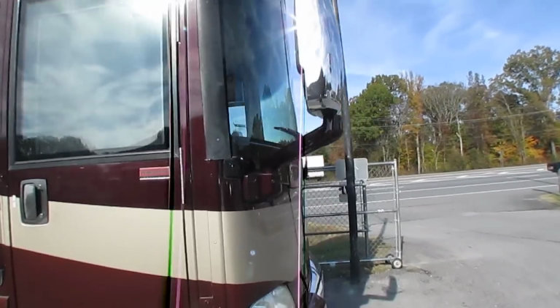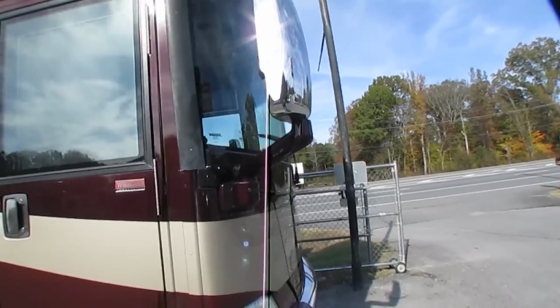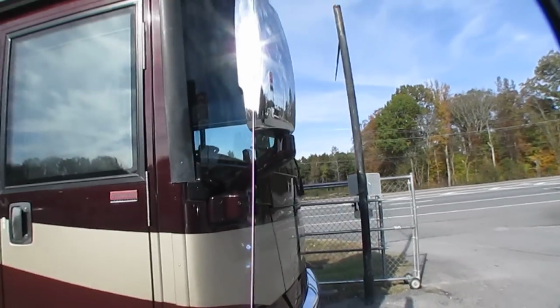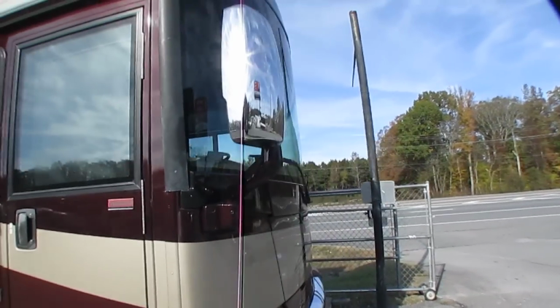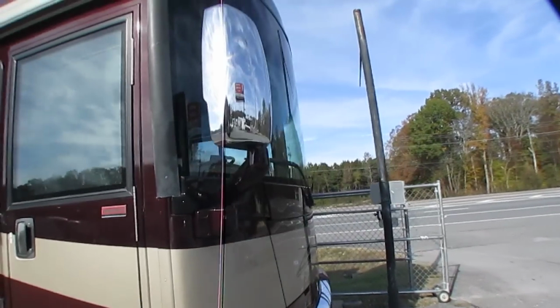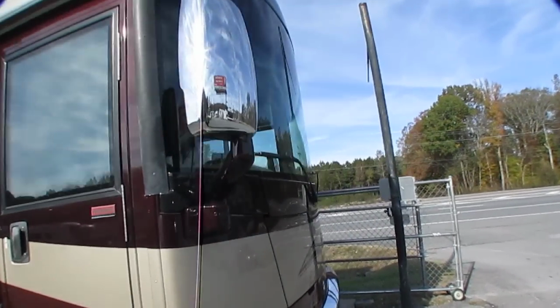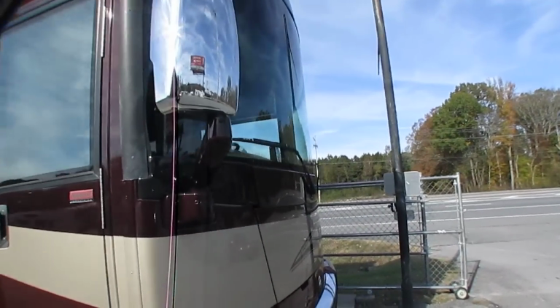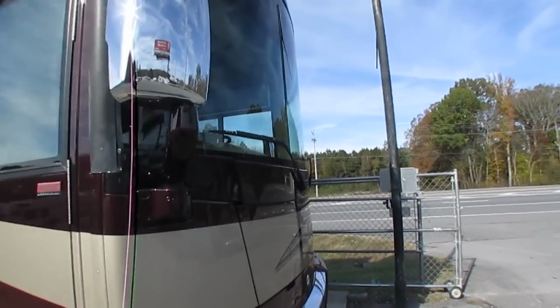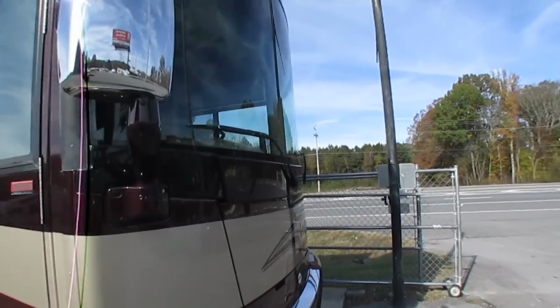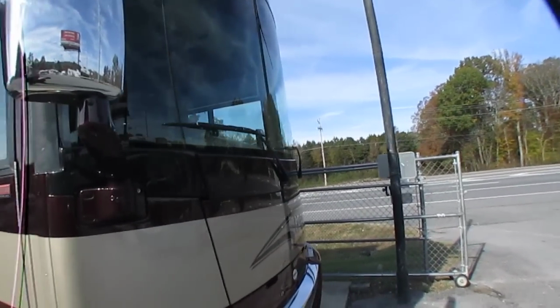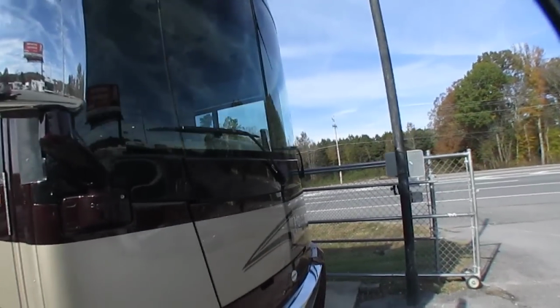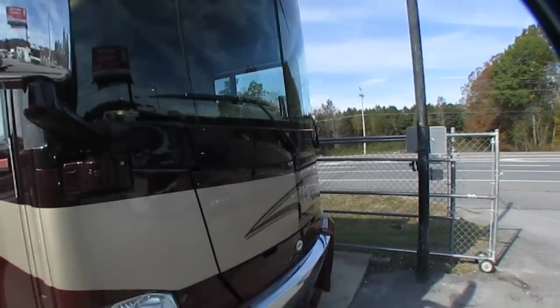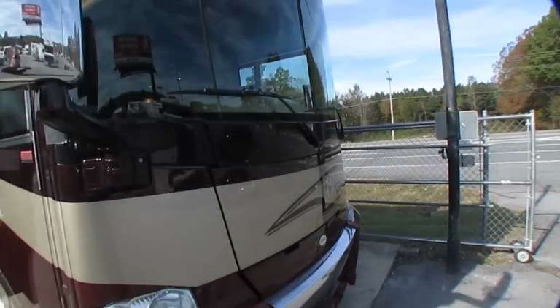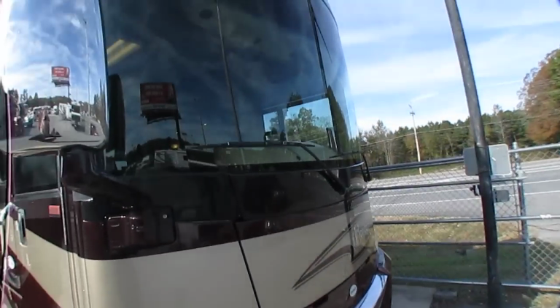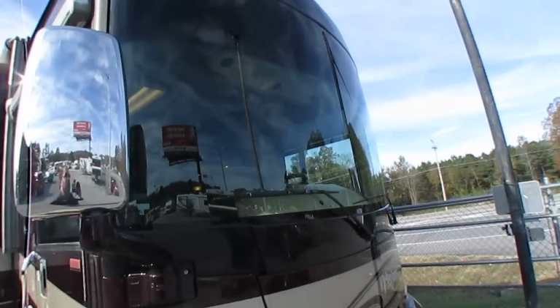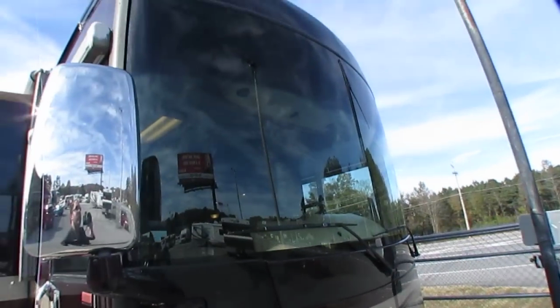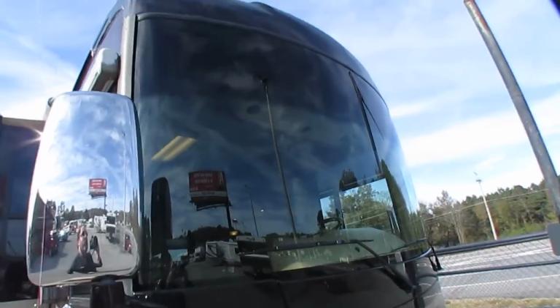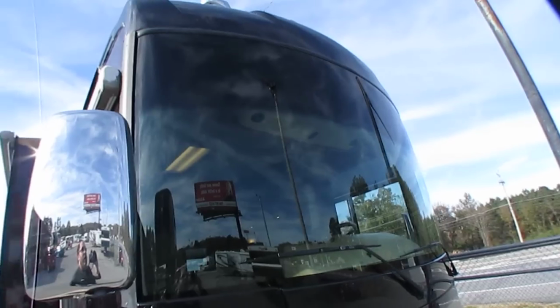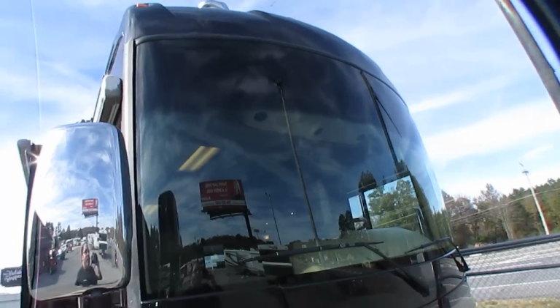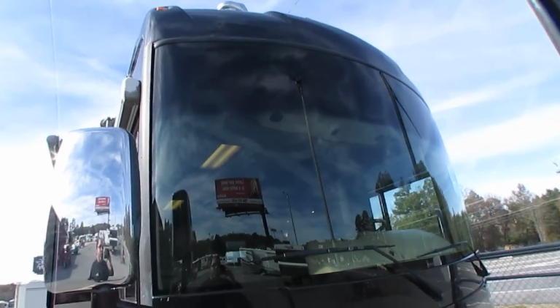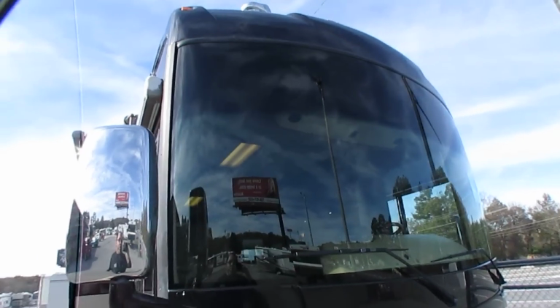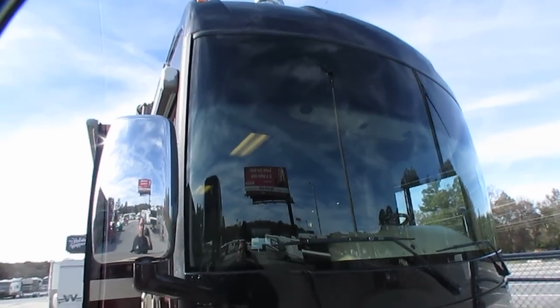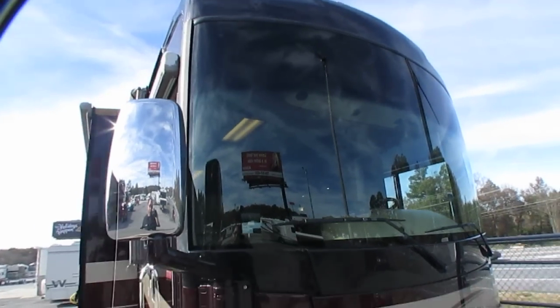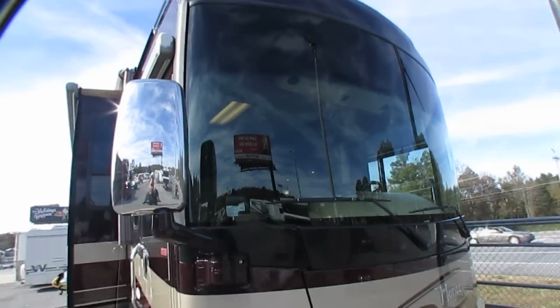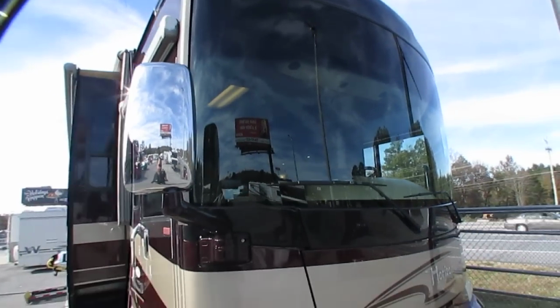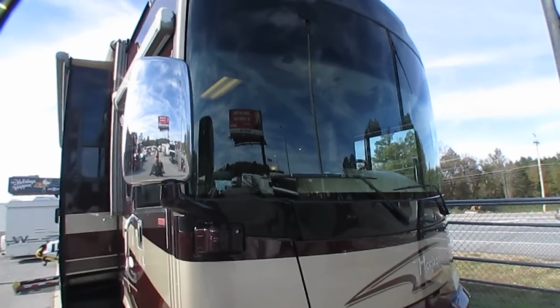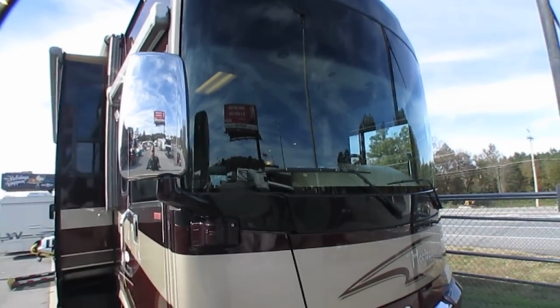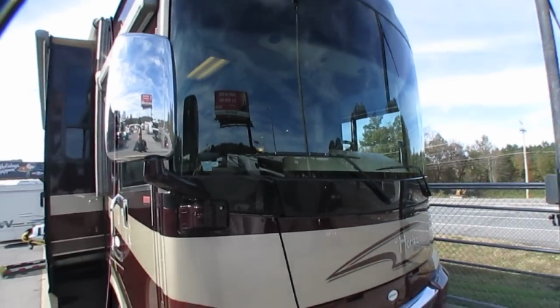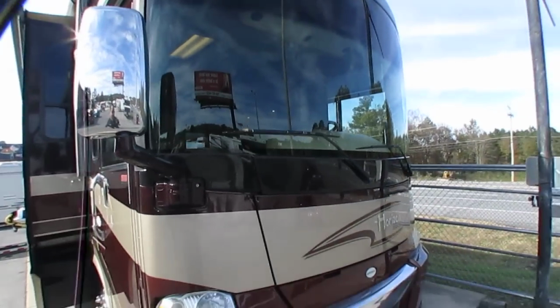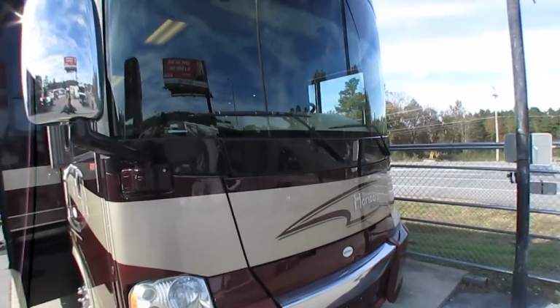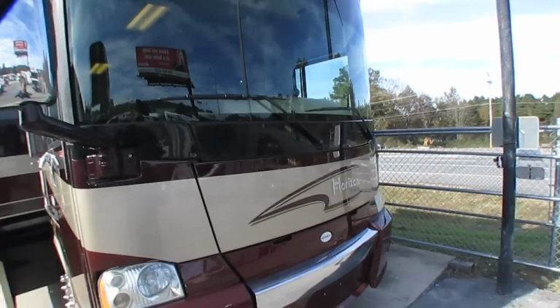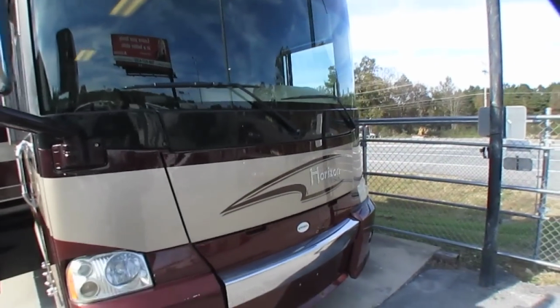Got the one-piece Panavision windshield that looks great, got the remote spotlight on top and the chrome mirrors.